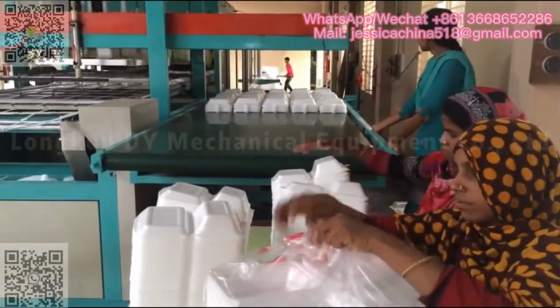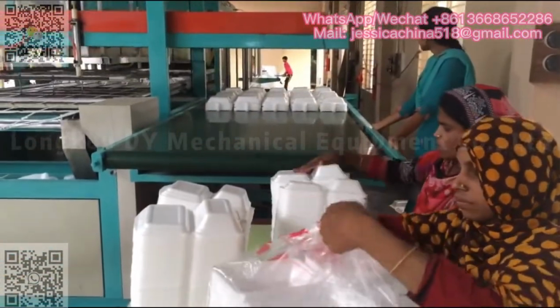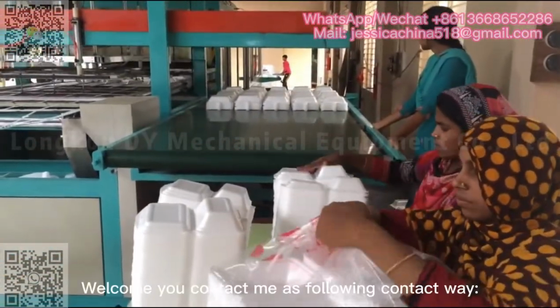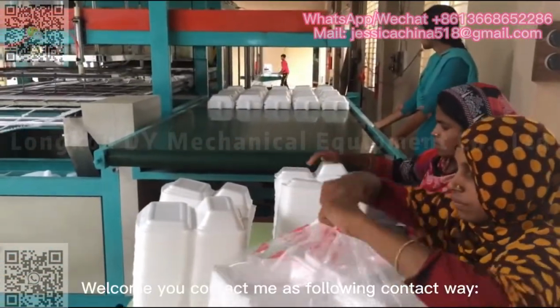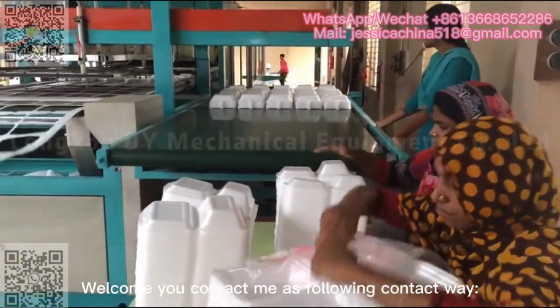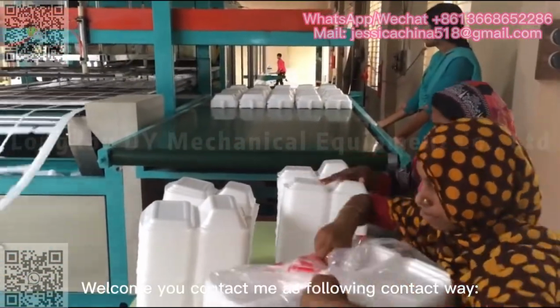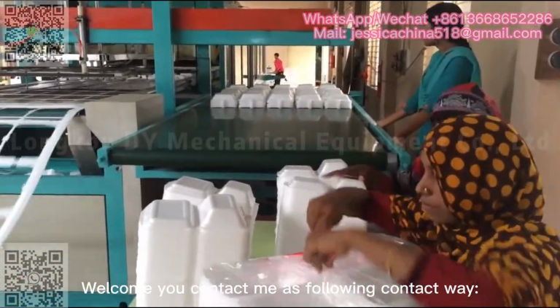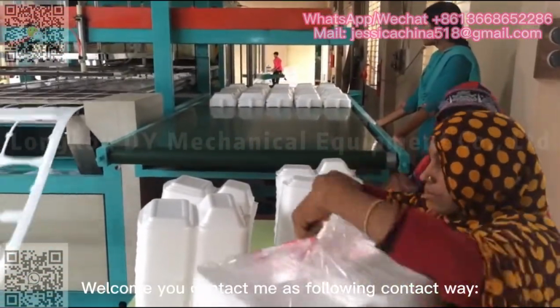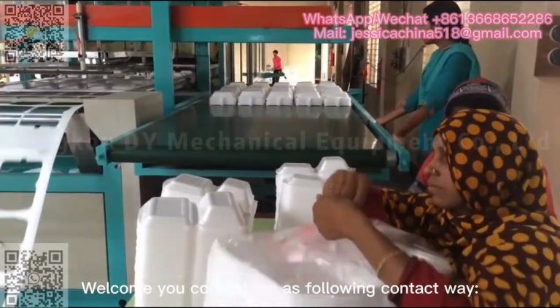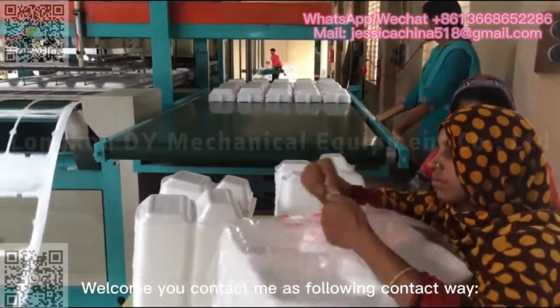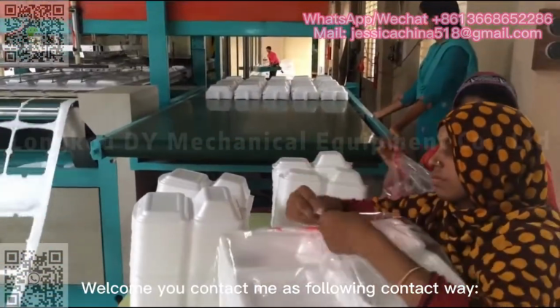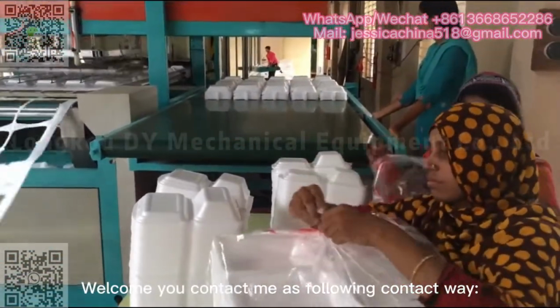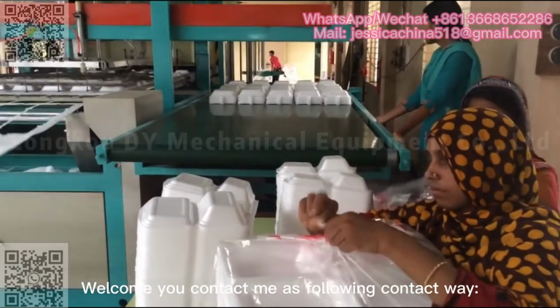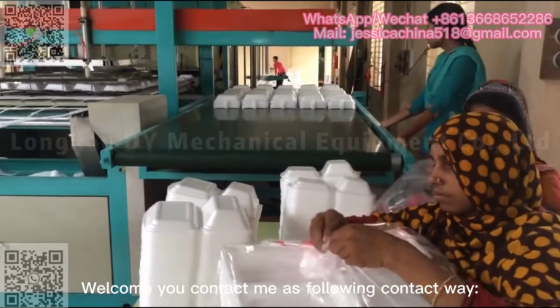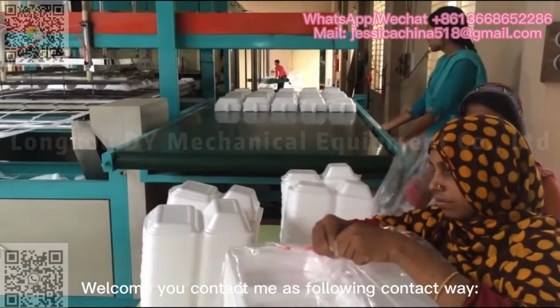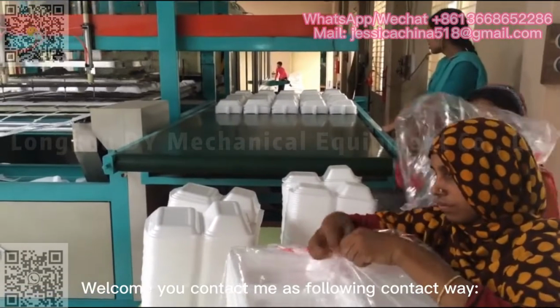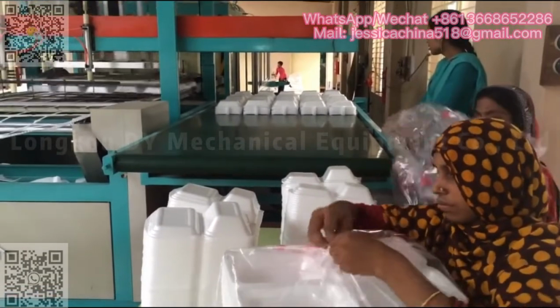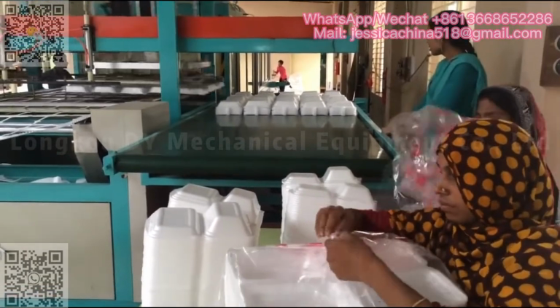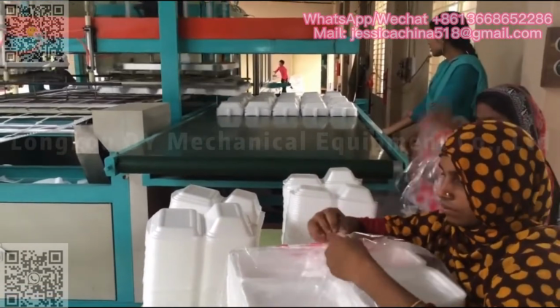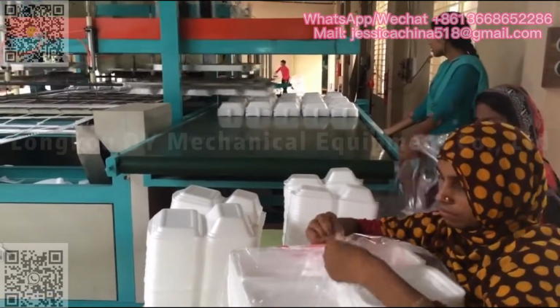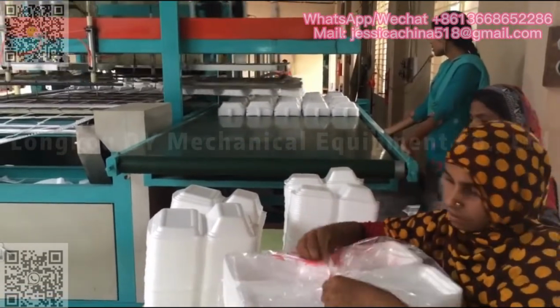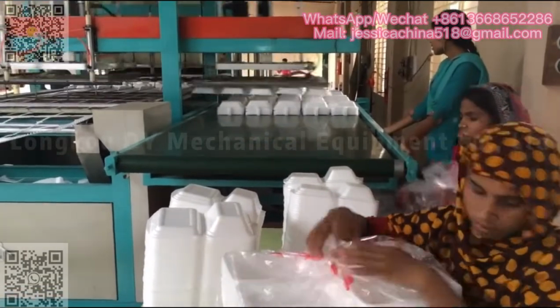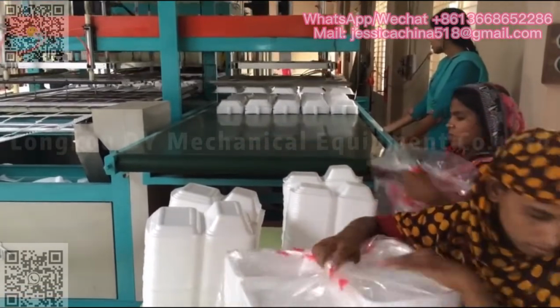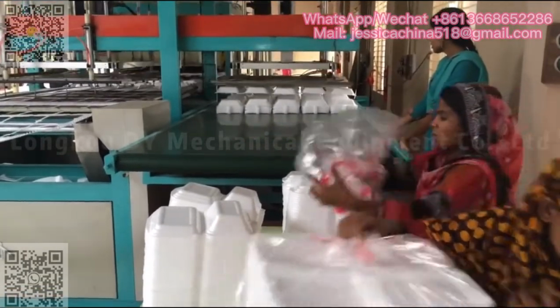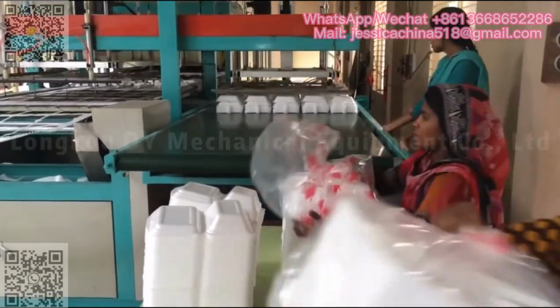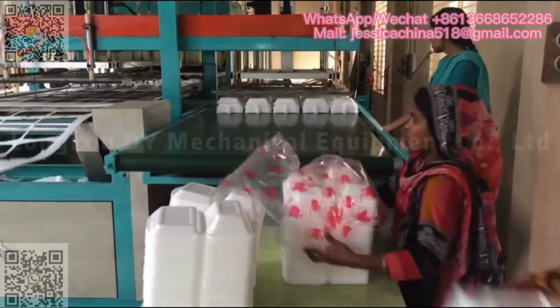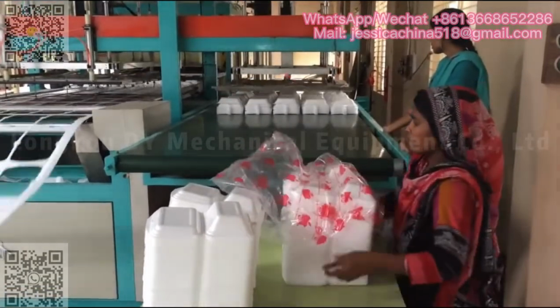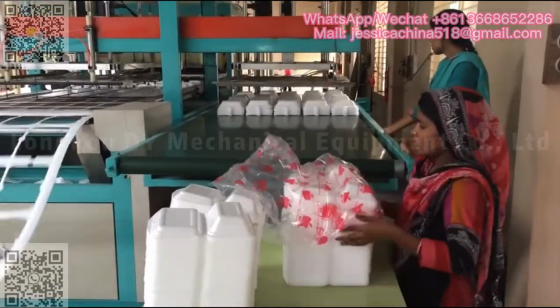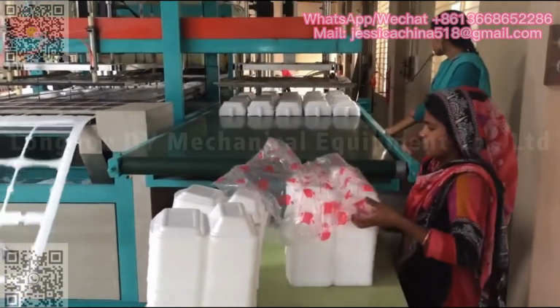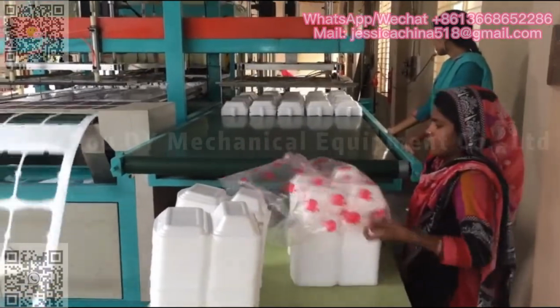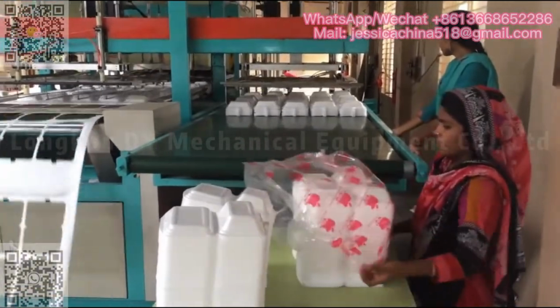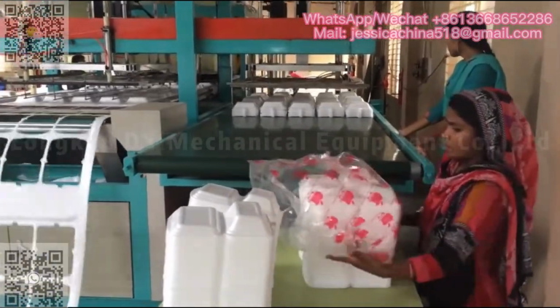Welcome to contact me through the following contact information. Thank you.